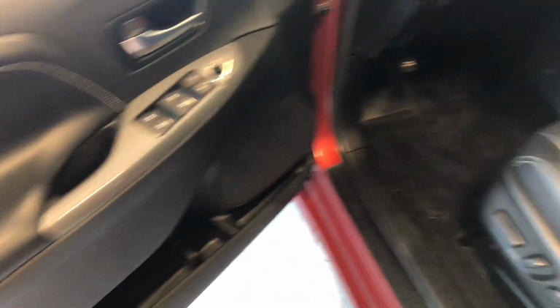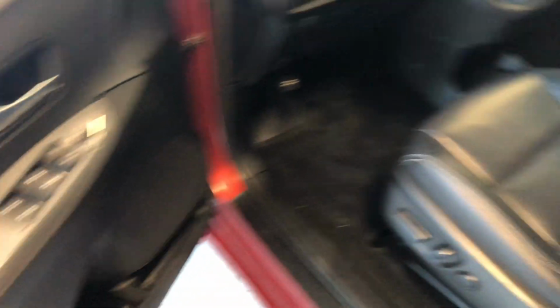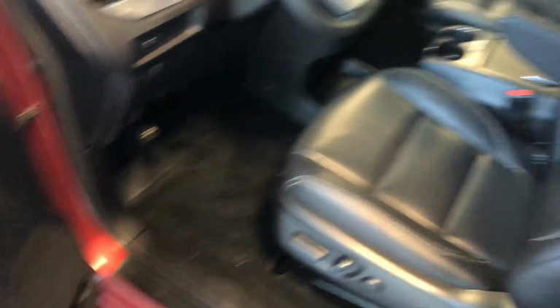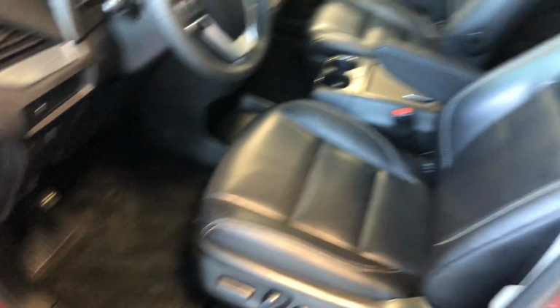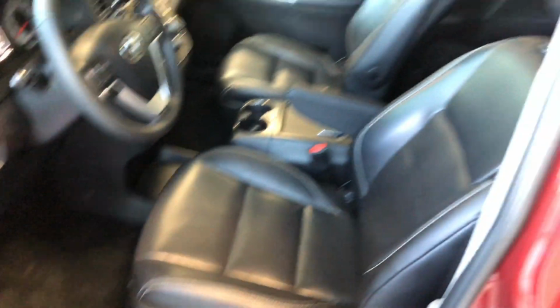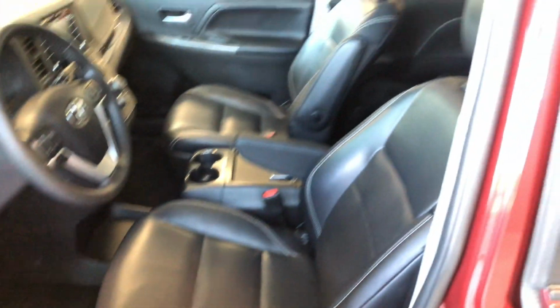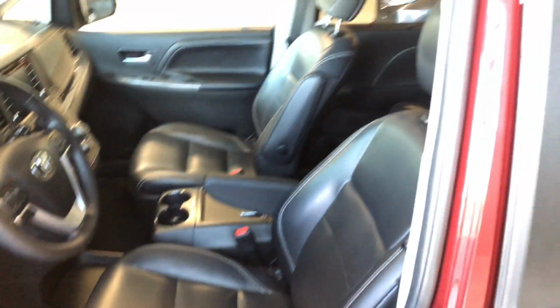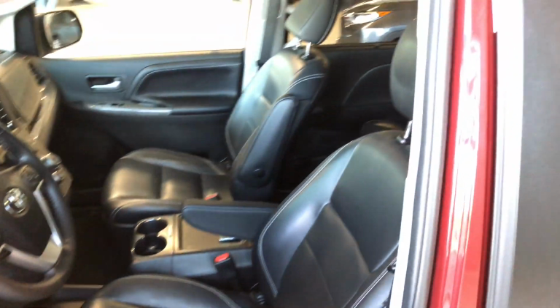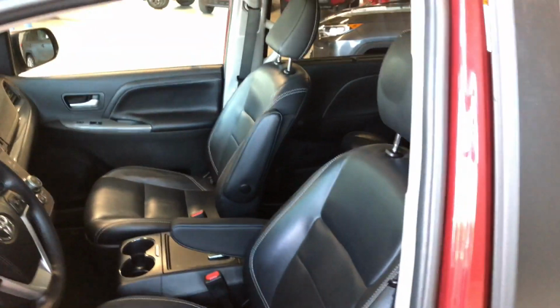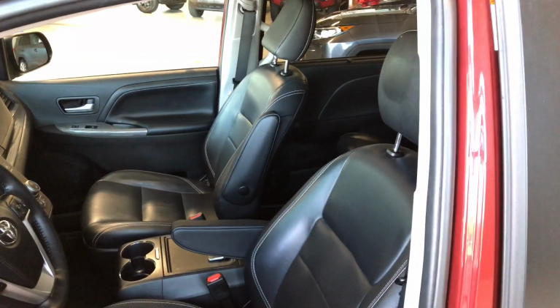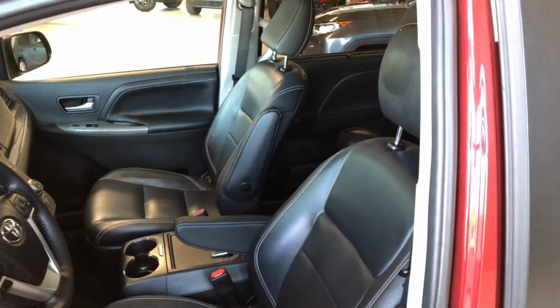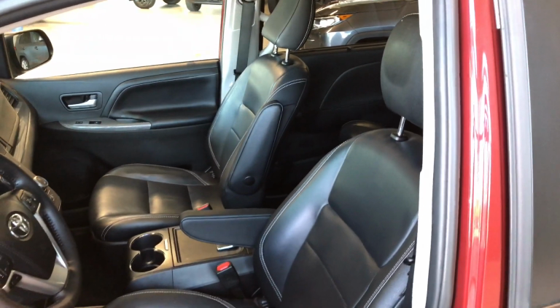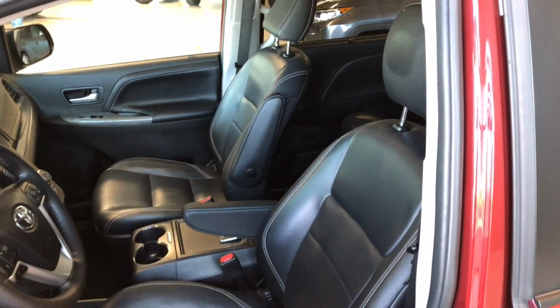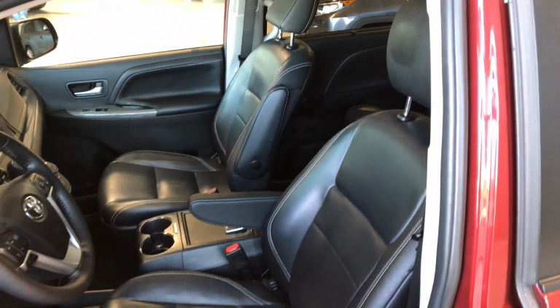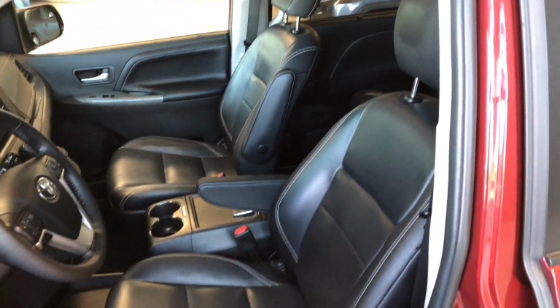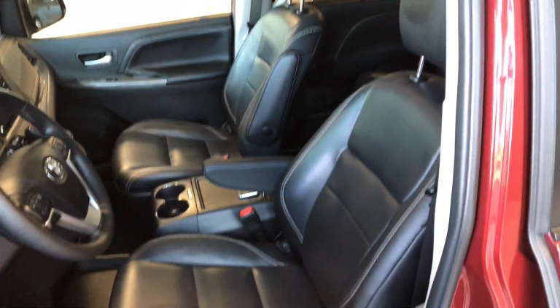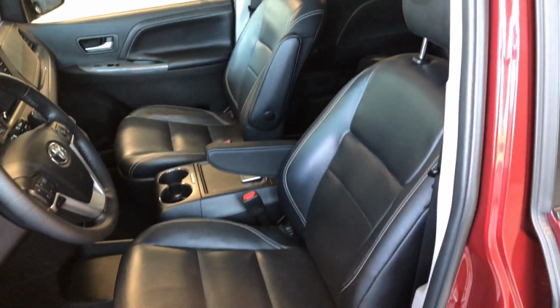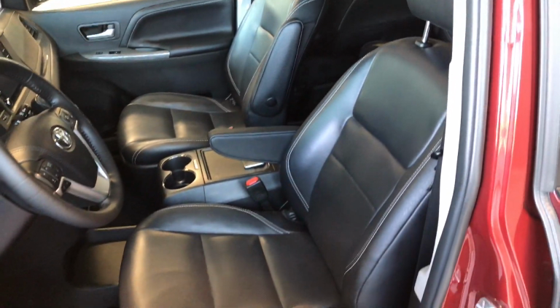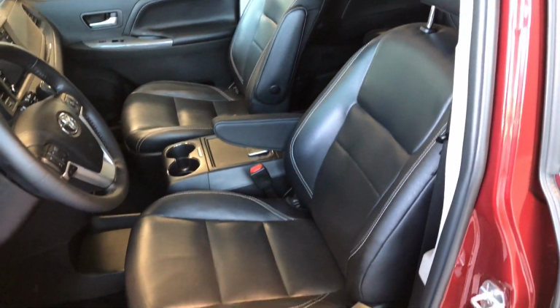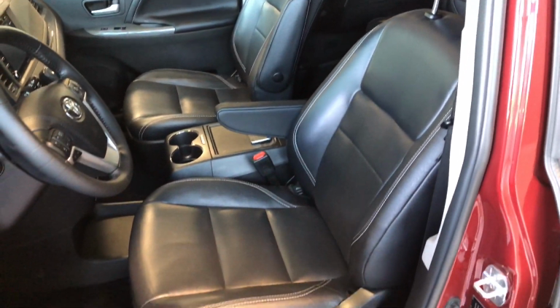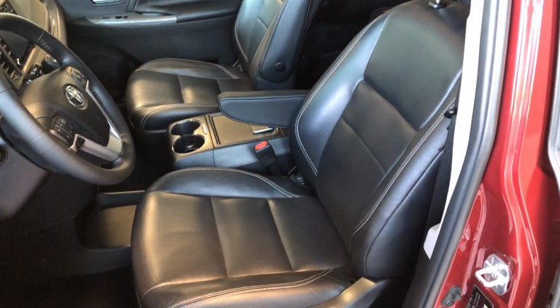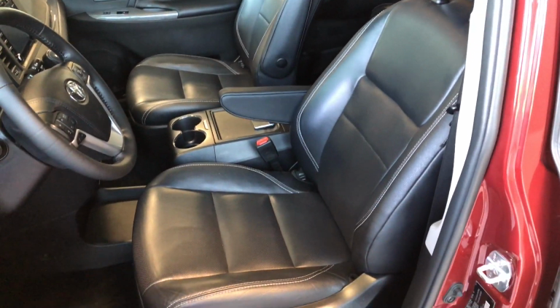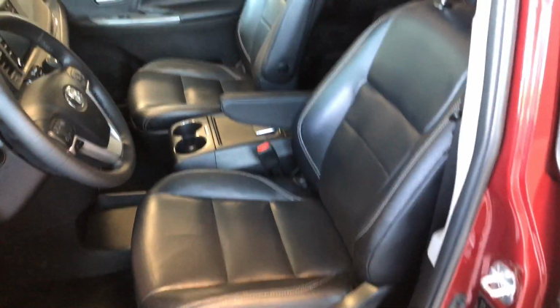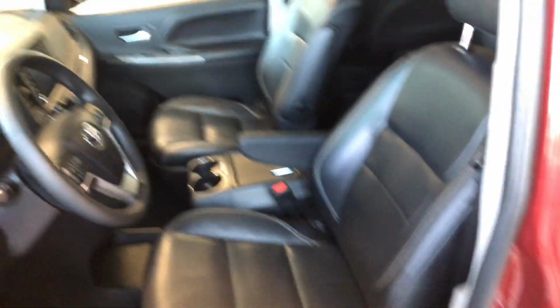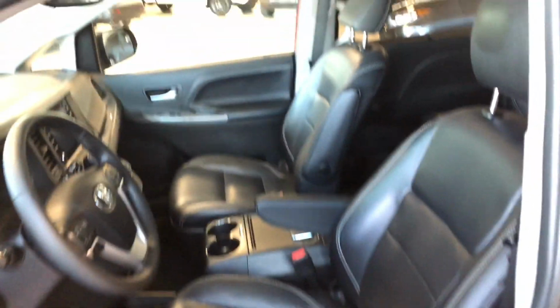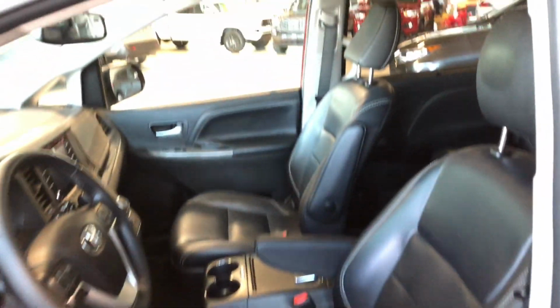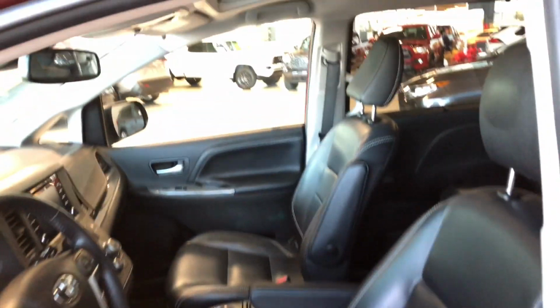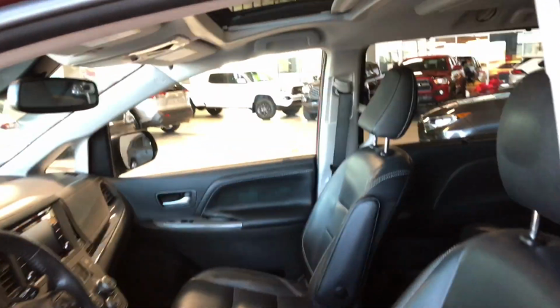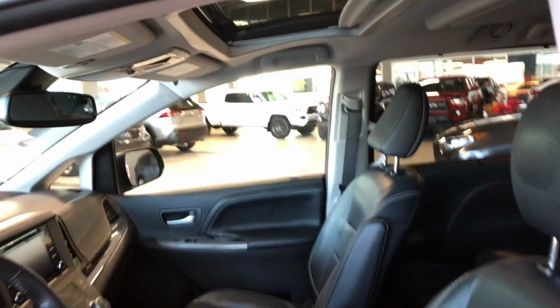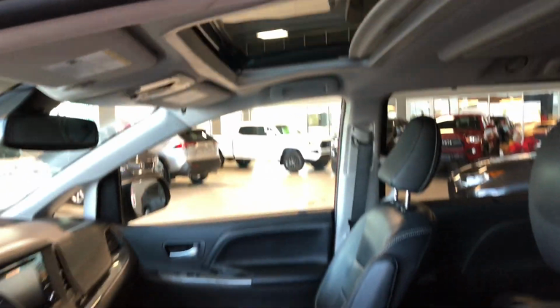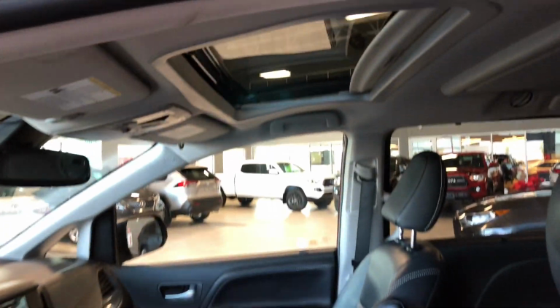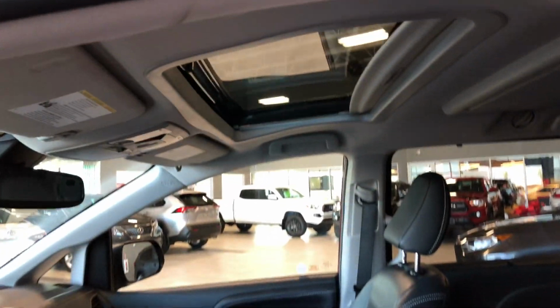Taking a look inside, the Sienna comes equipped with black leather seating. On the top, you also get a power moonroof.